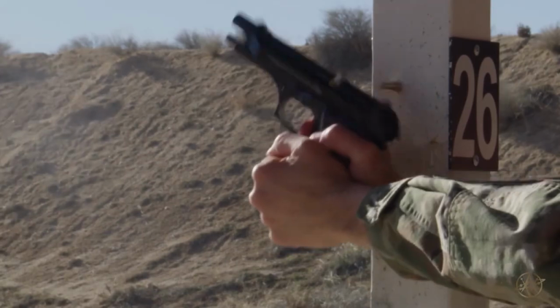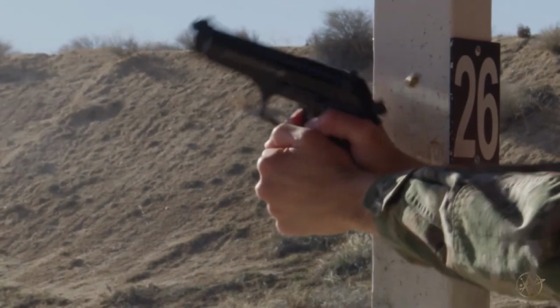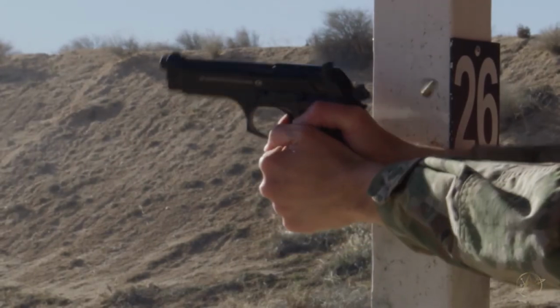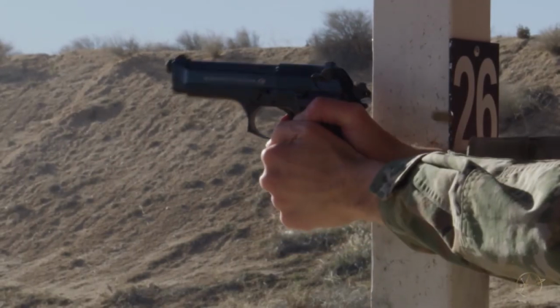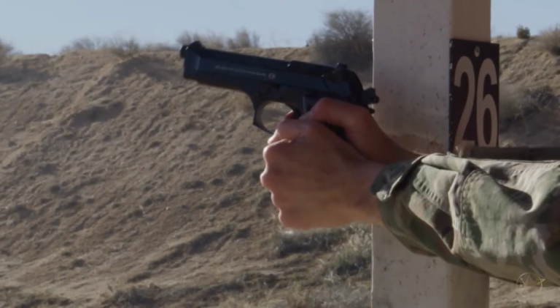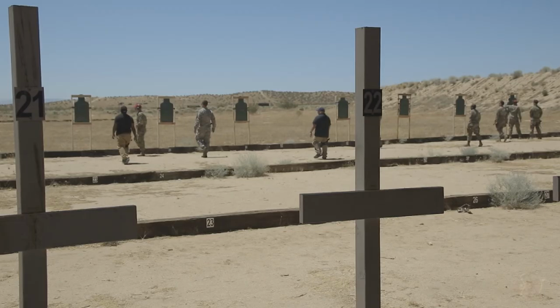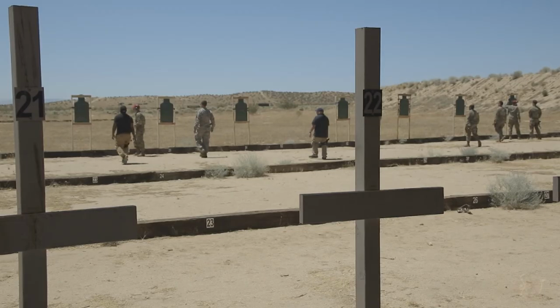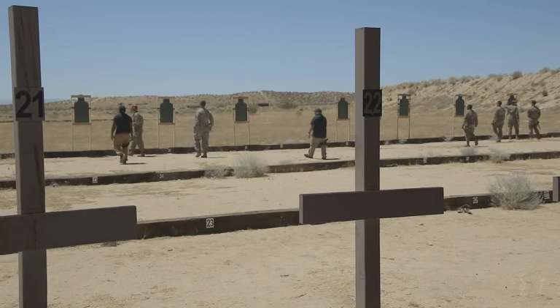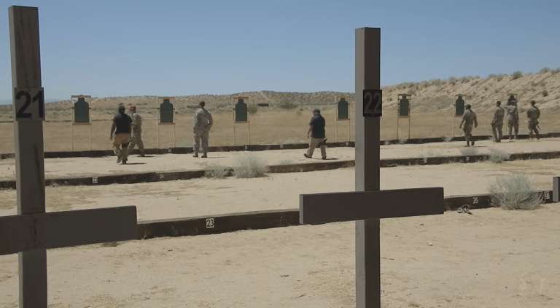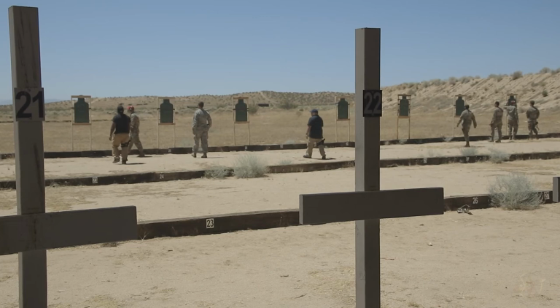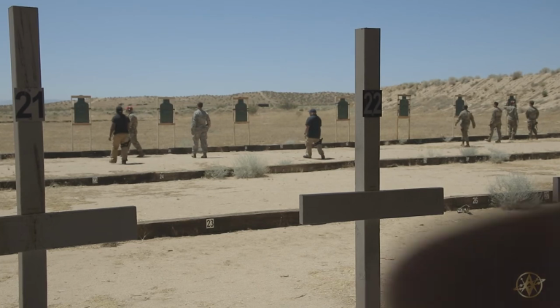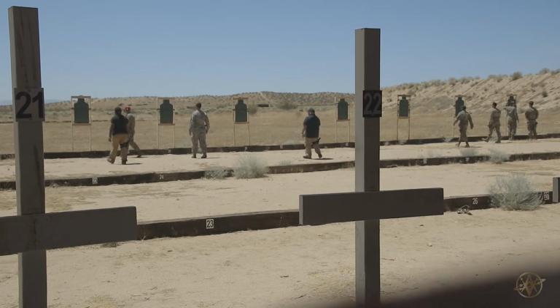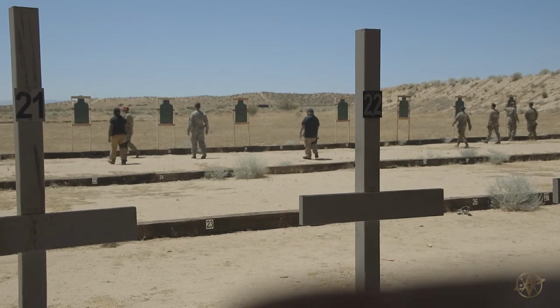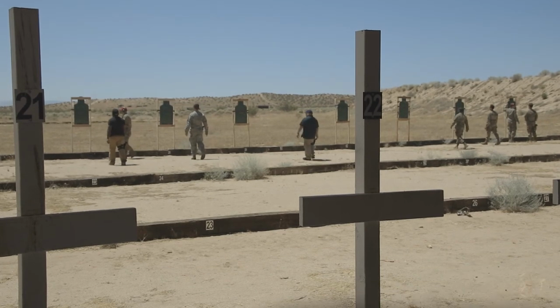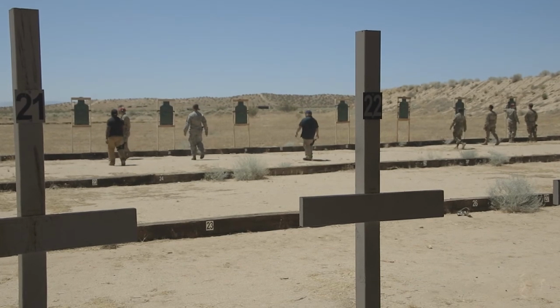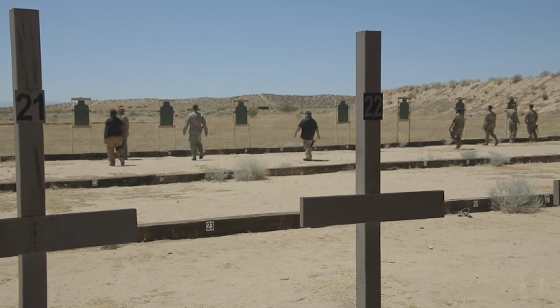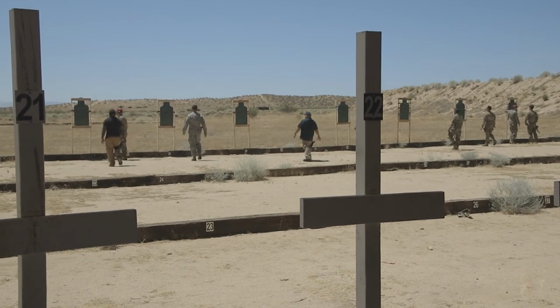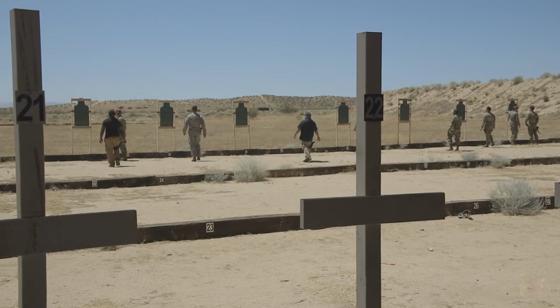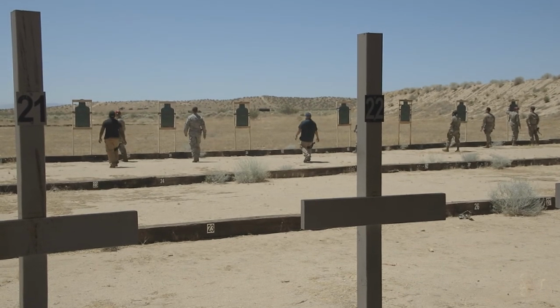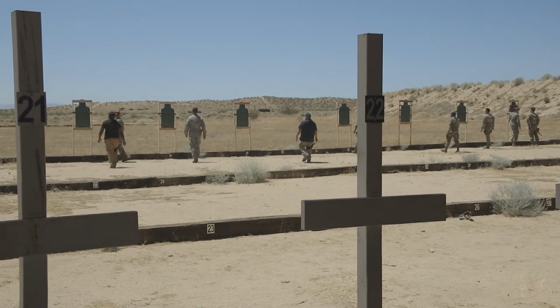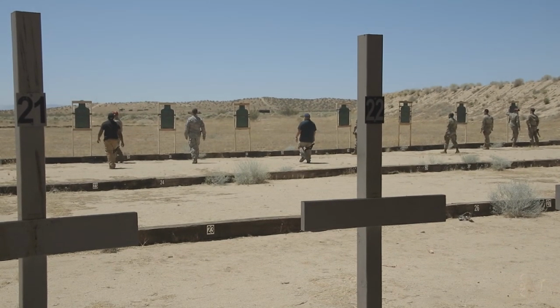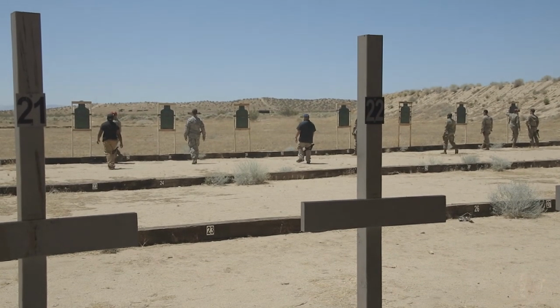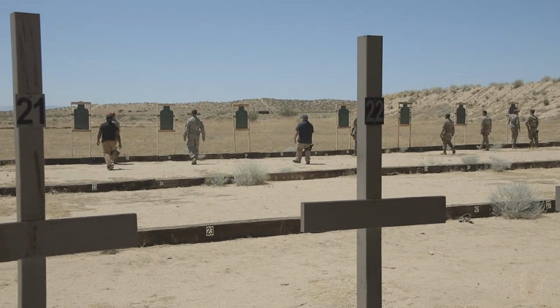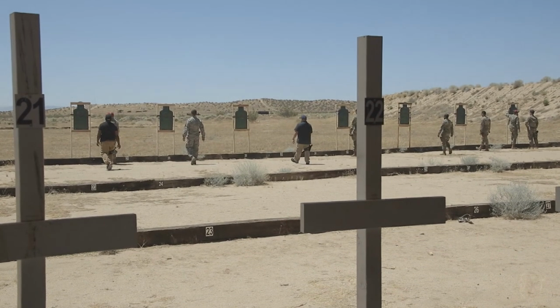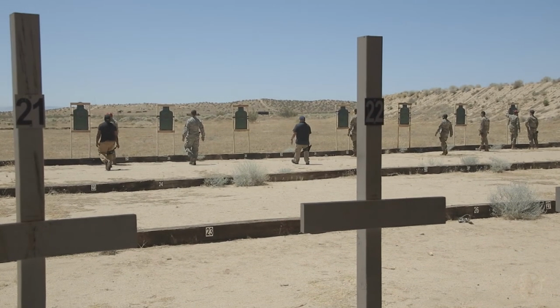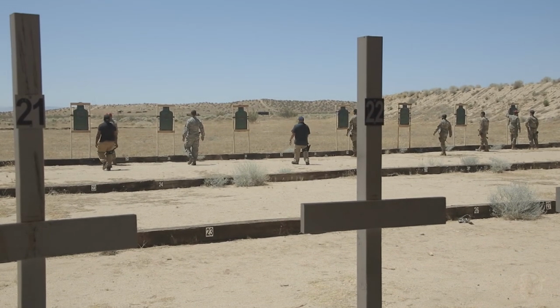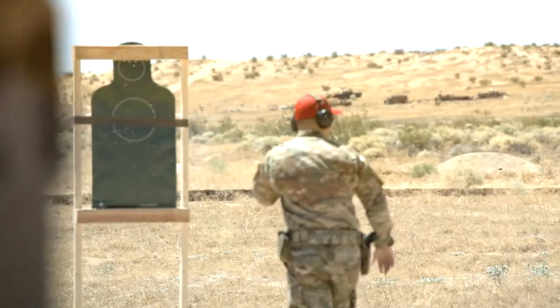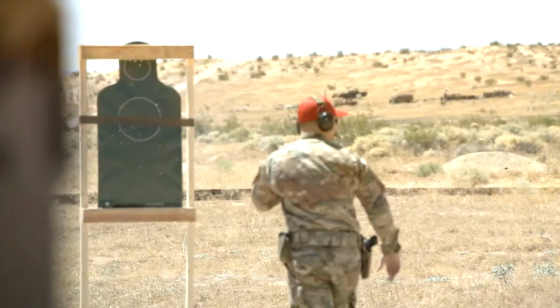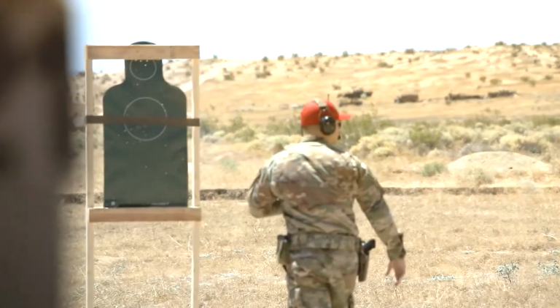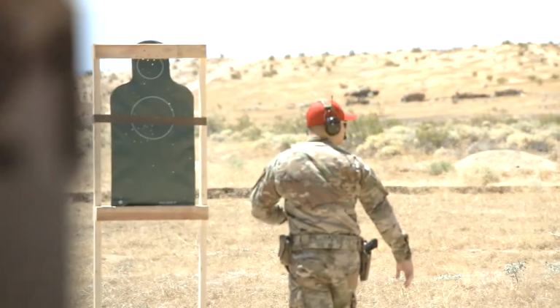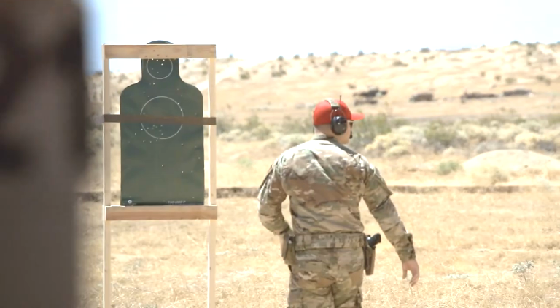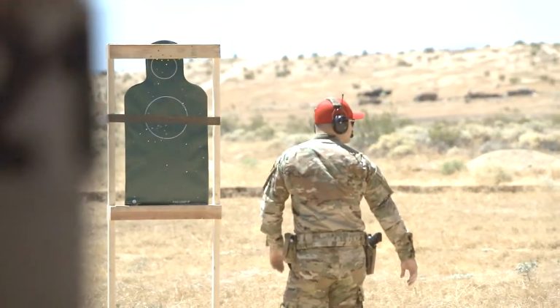What's really cool about Edwards is we probably have one of the best ranges you'll ever see on an Air Force base.